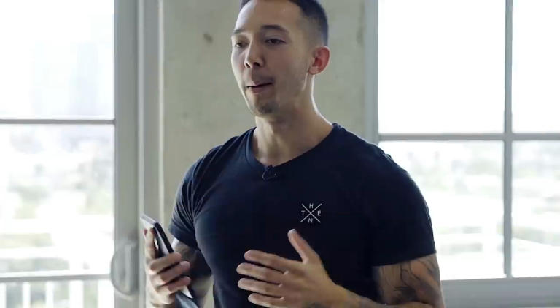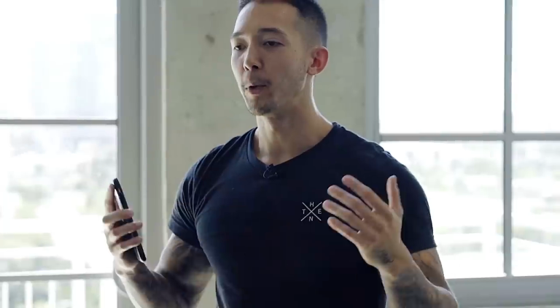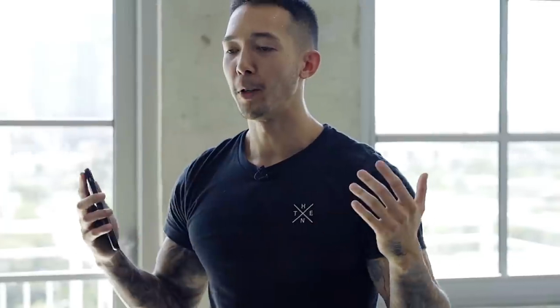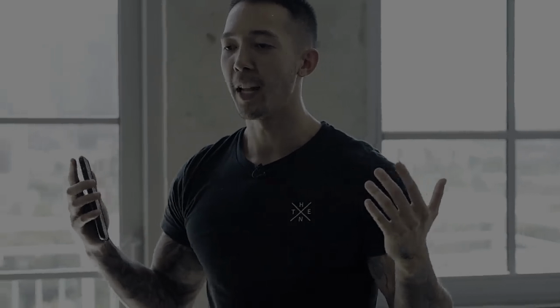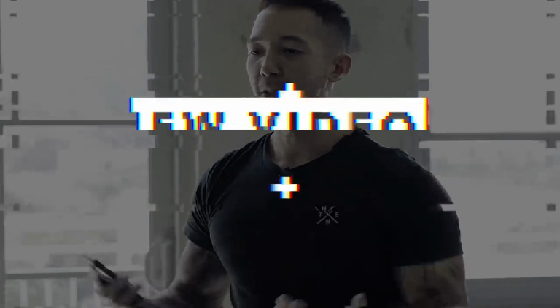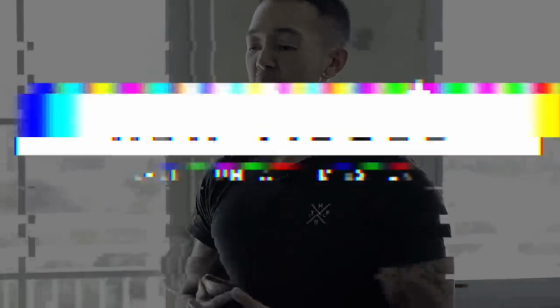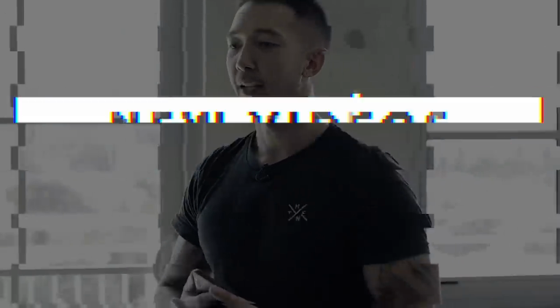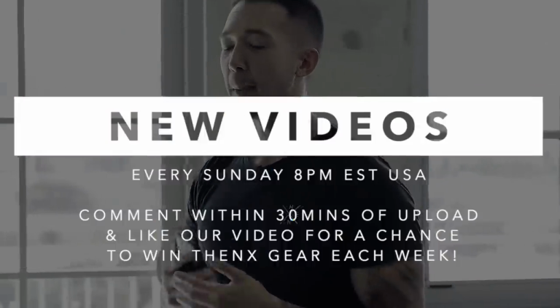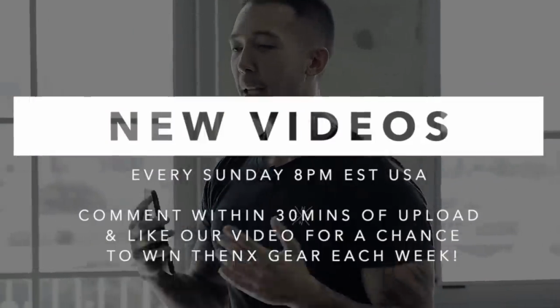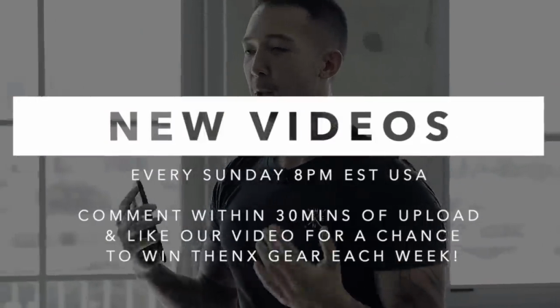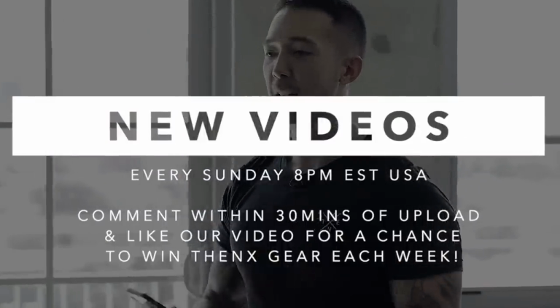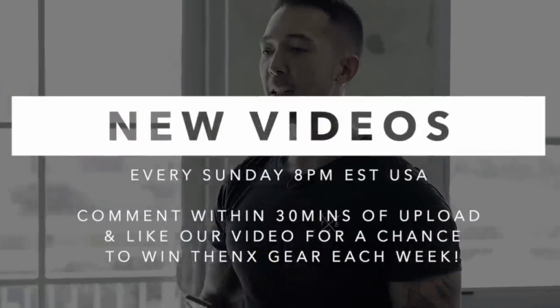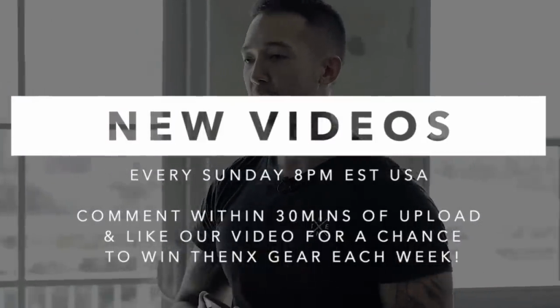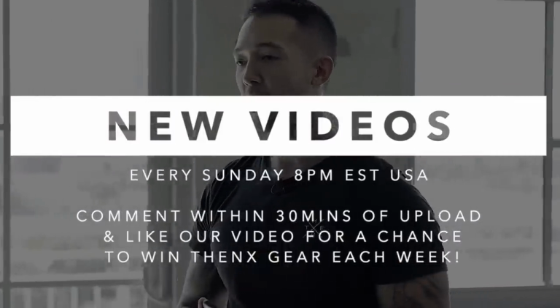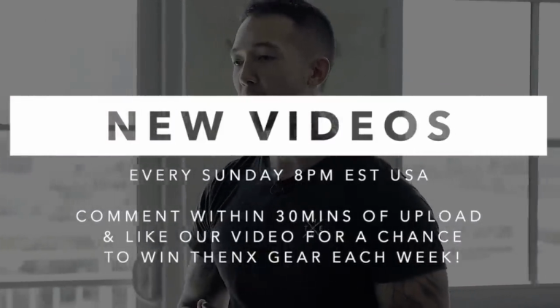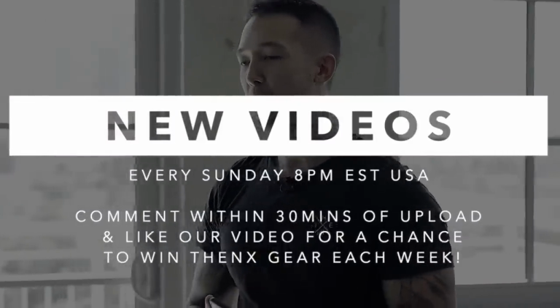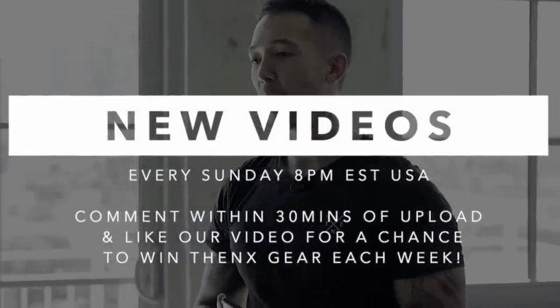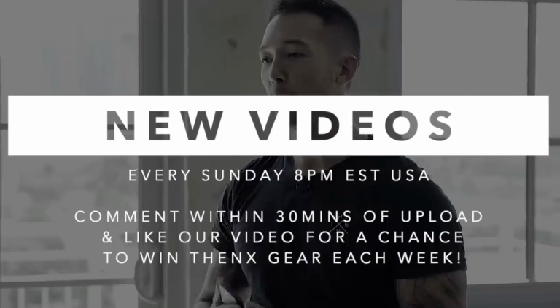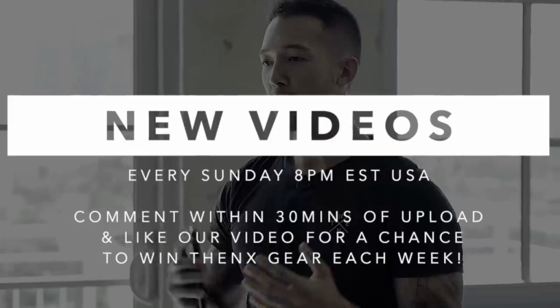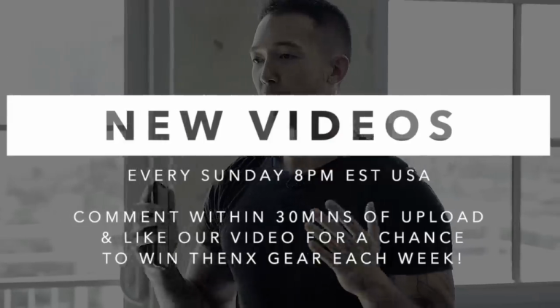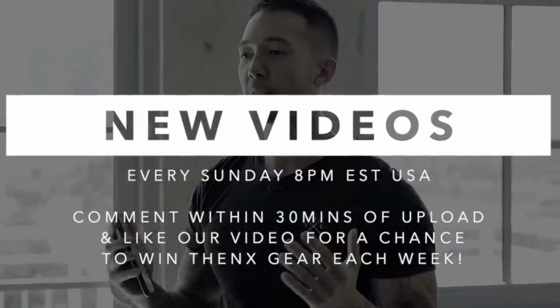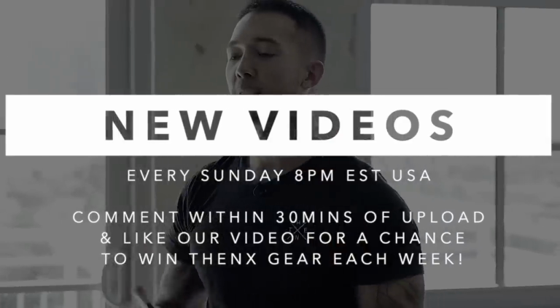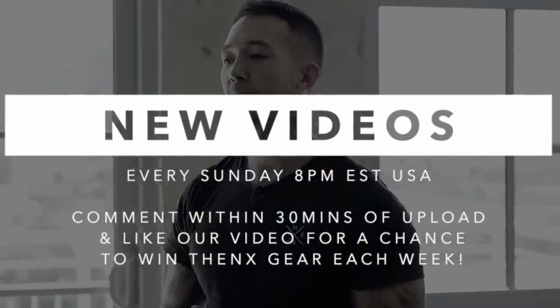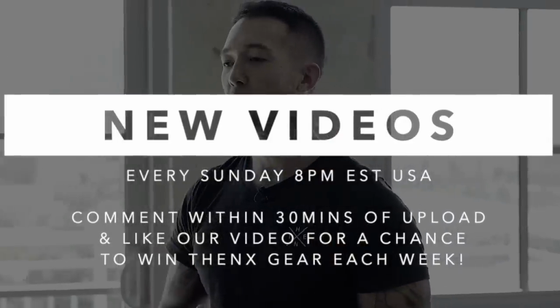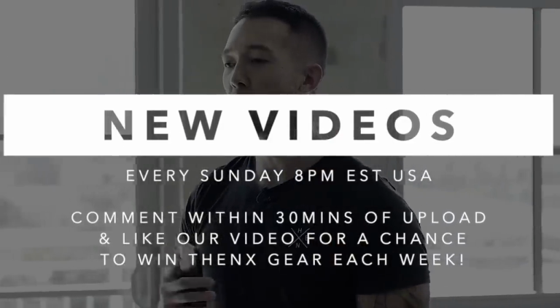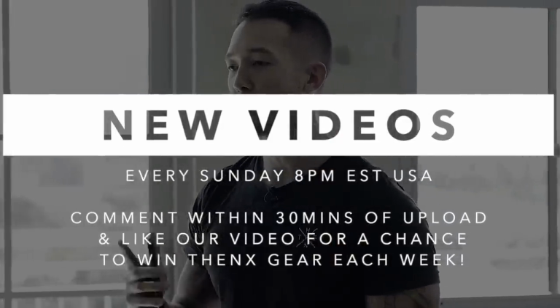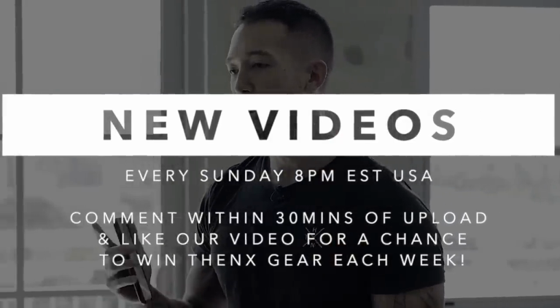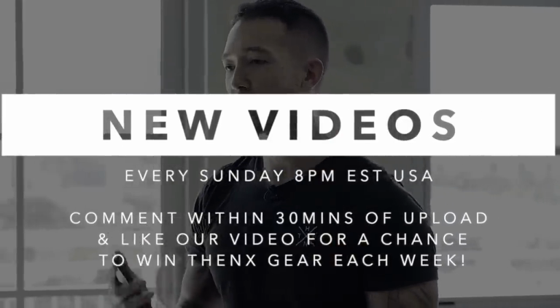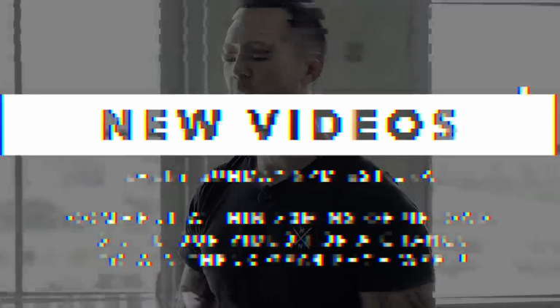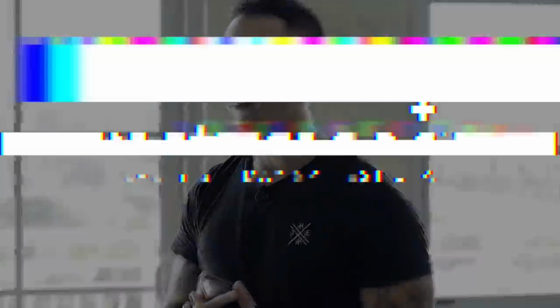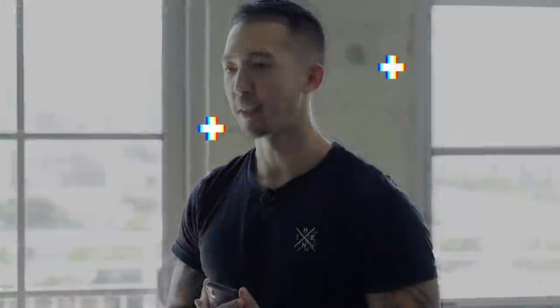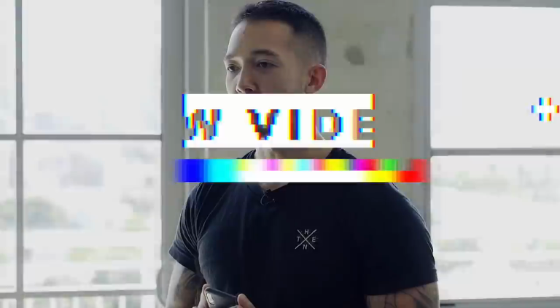Remember, we post every Sunday, 8 p.m. USA Eastern Time, and if you comment within the first 30 minutes, you always have a chance to win some THENX gear. Thank you guys so much for watching, and I'll see you next Sunday.